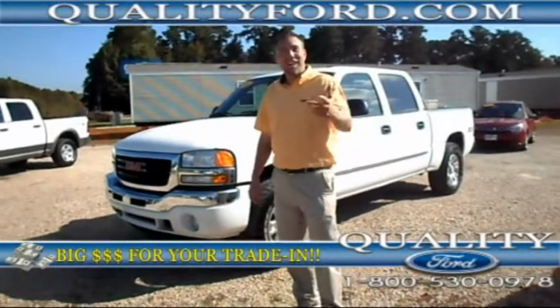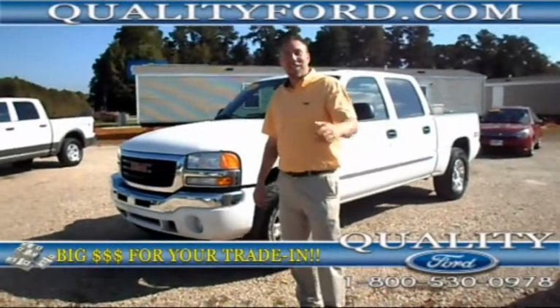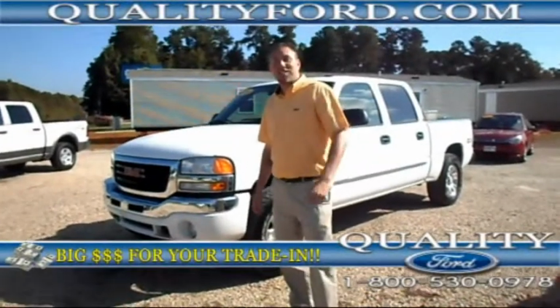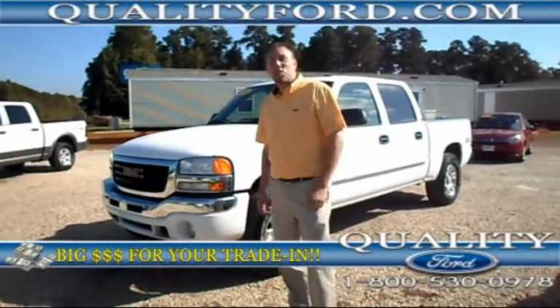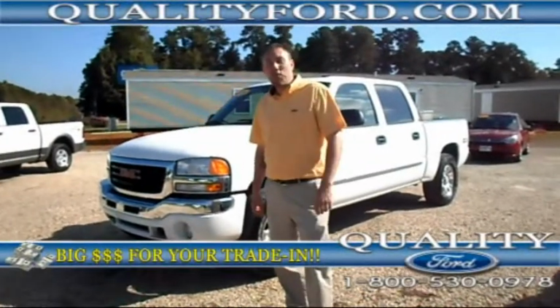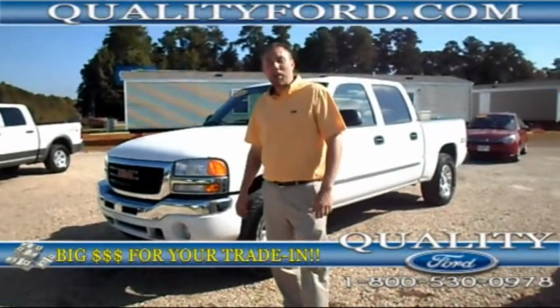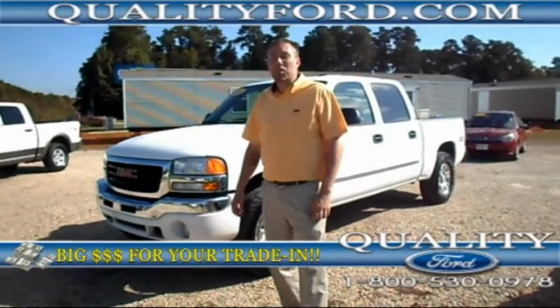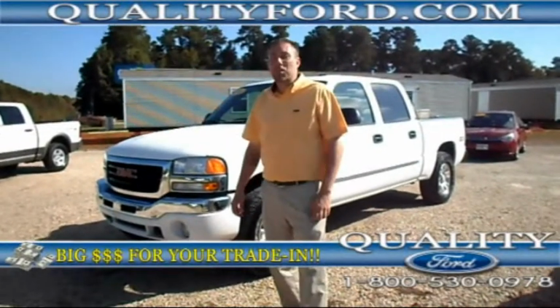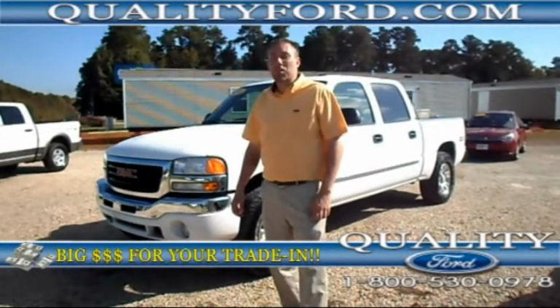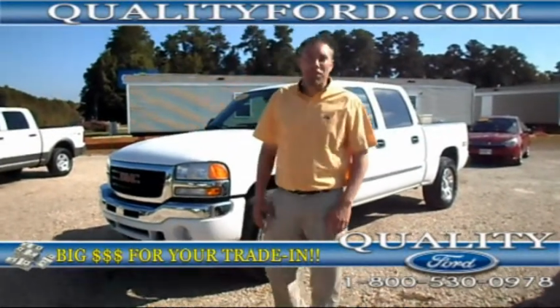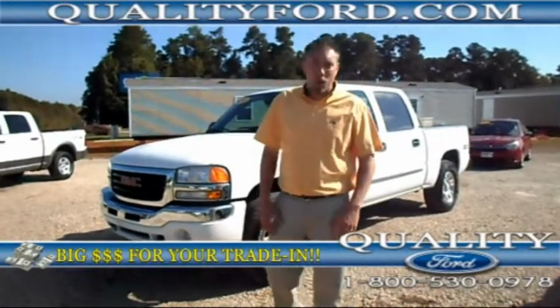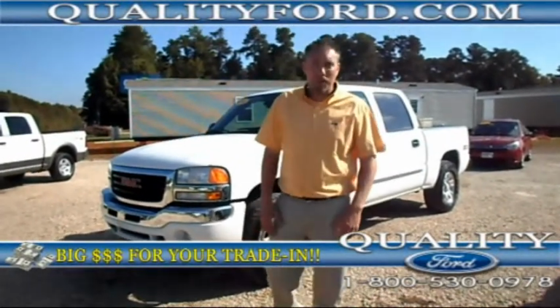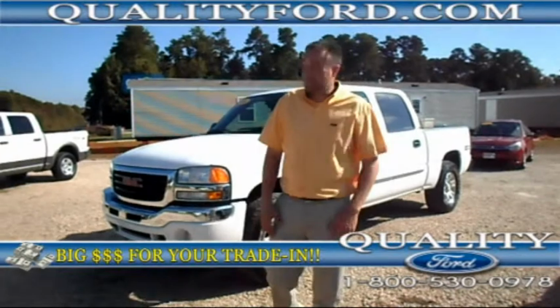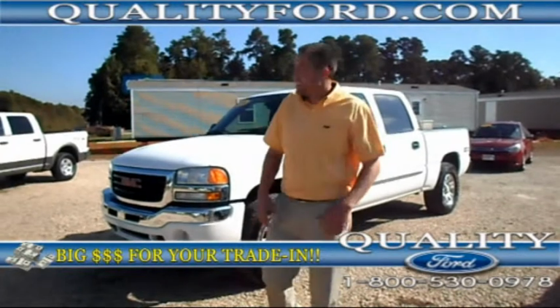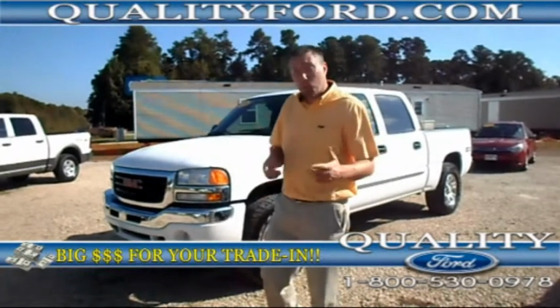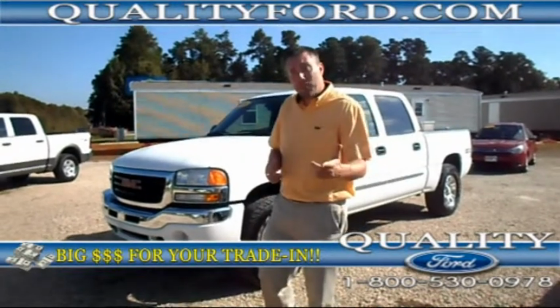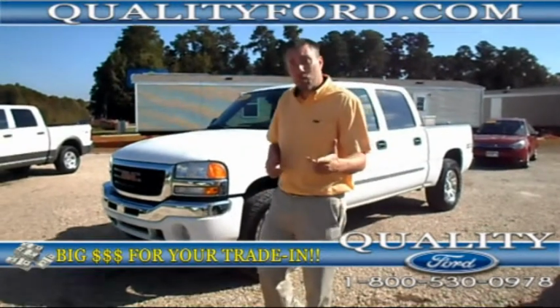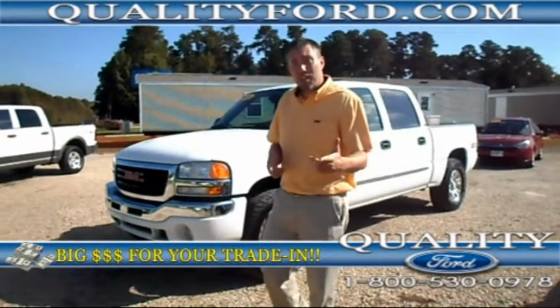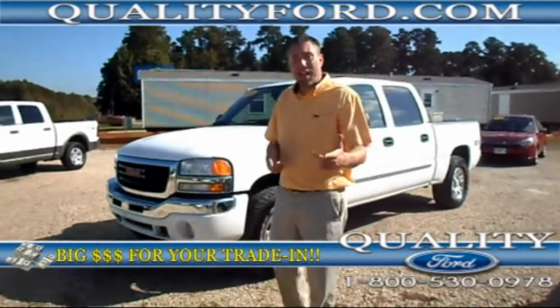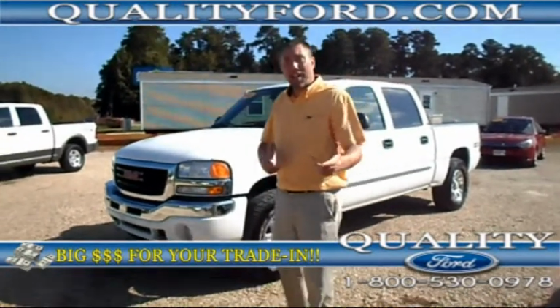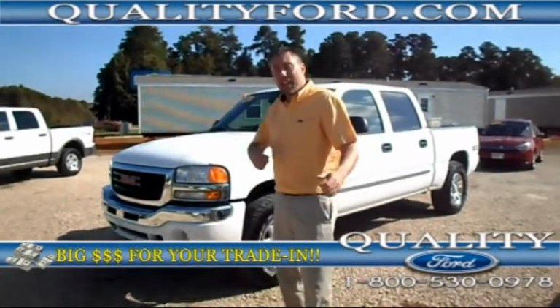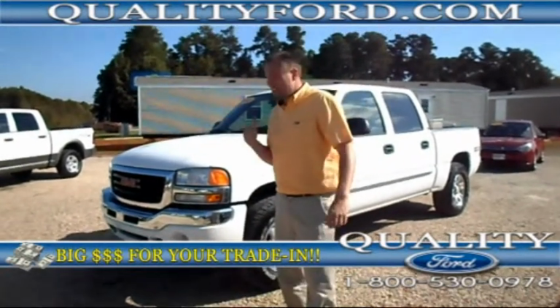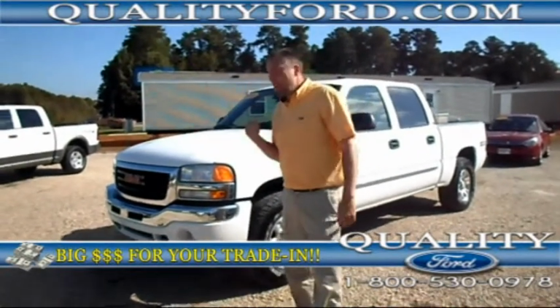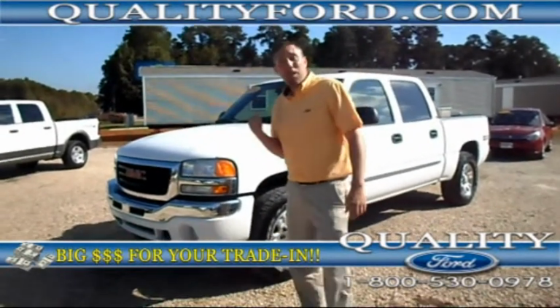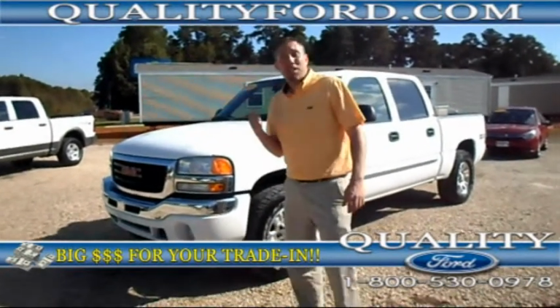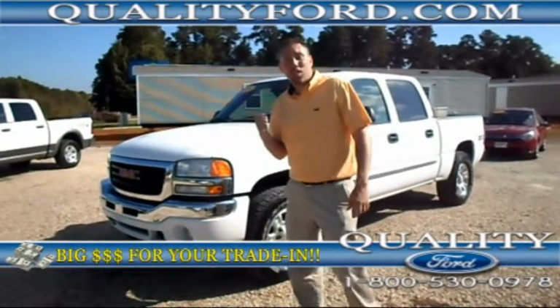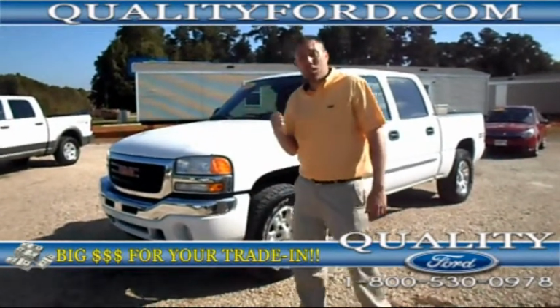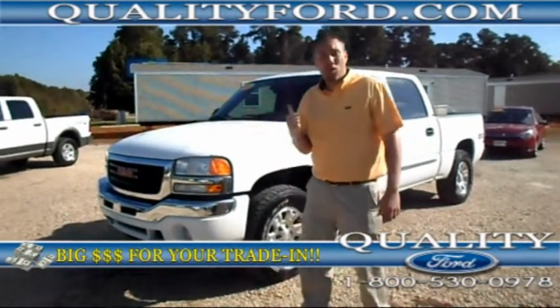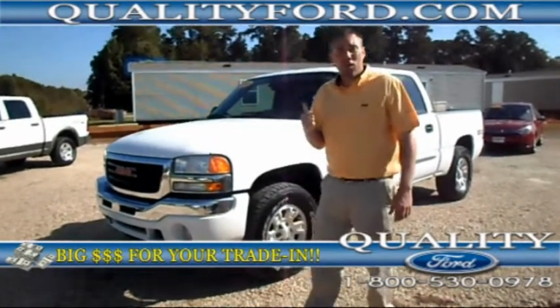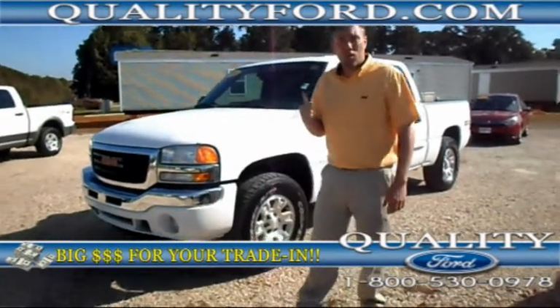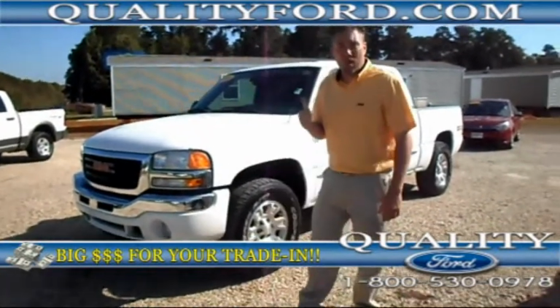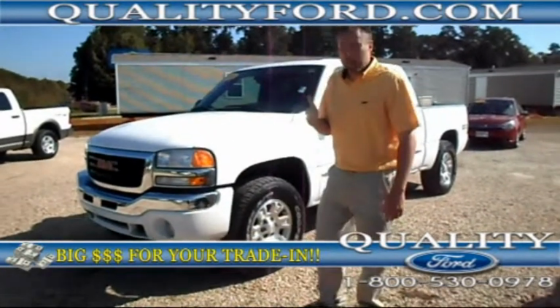Hey there, Jay White with Quality Ford in Whiteville, North Carolina. Man, I'm excited to show you this truck.